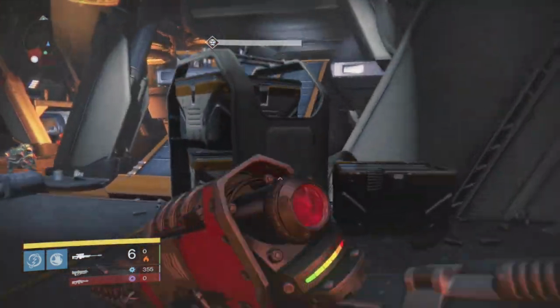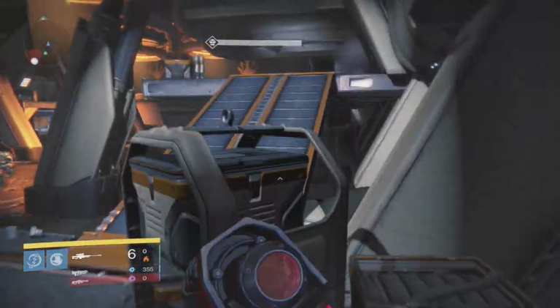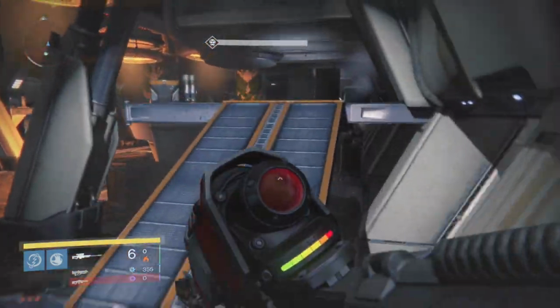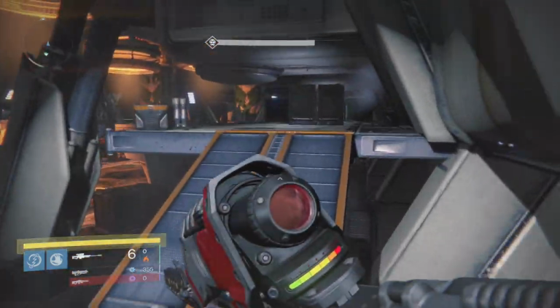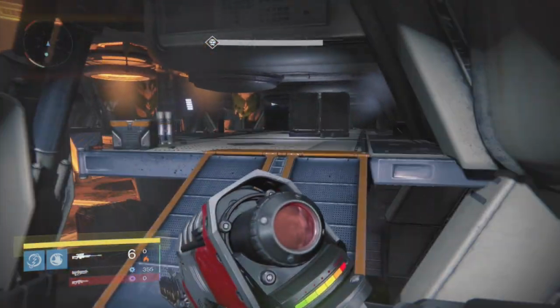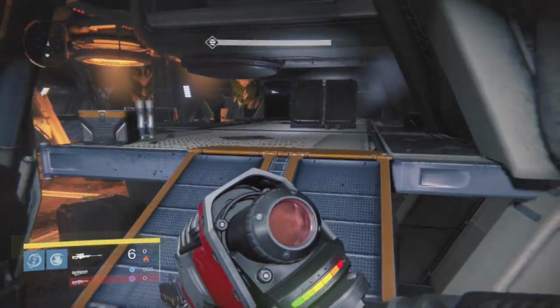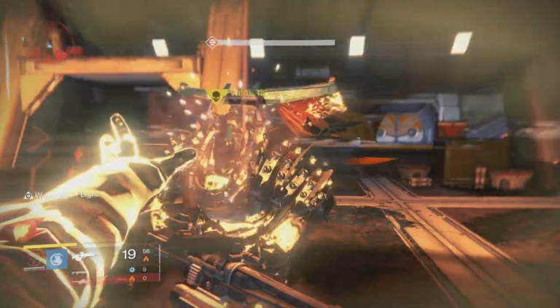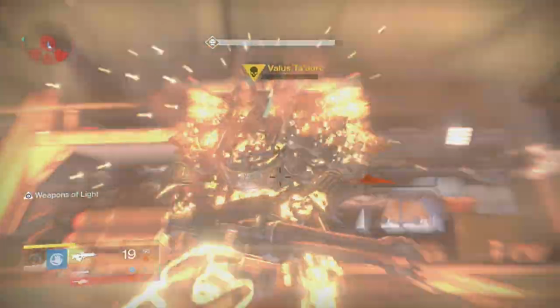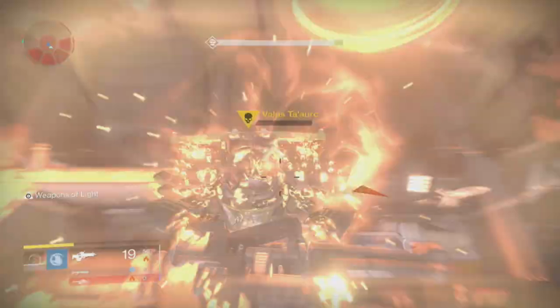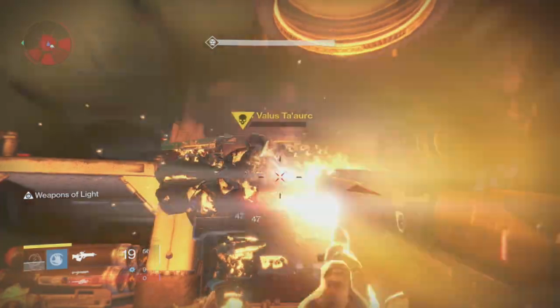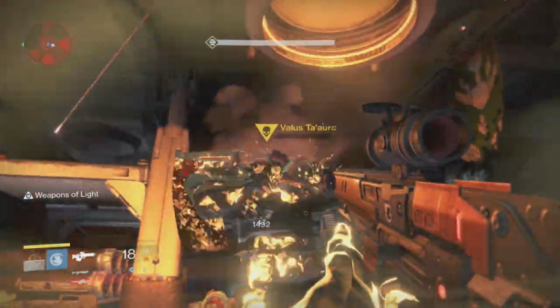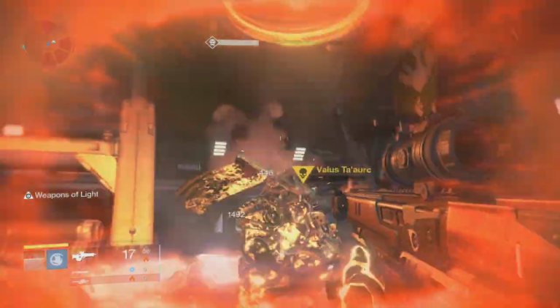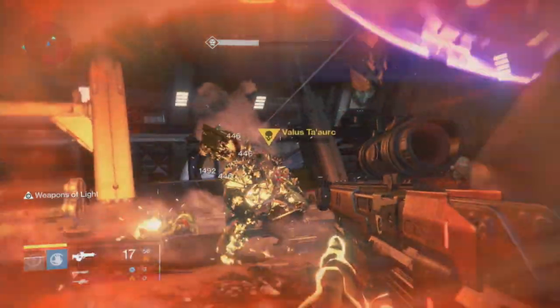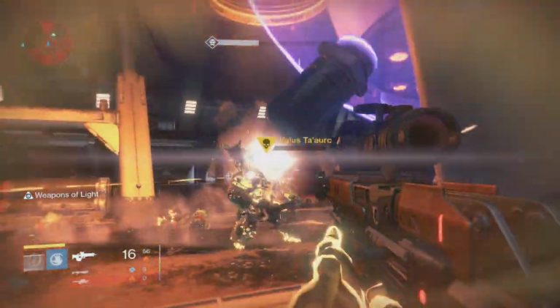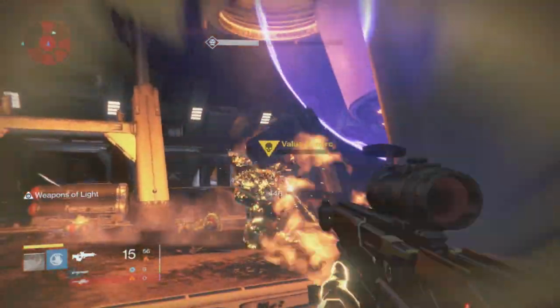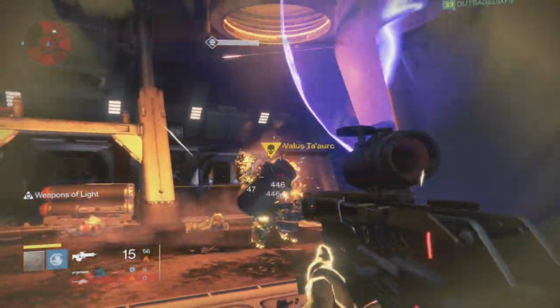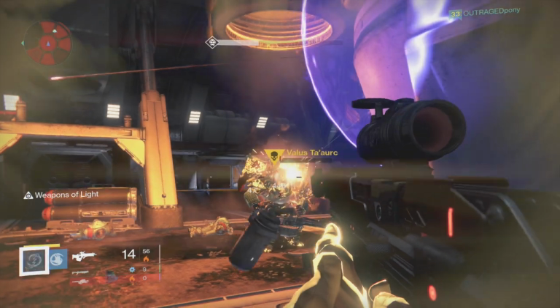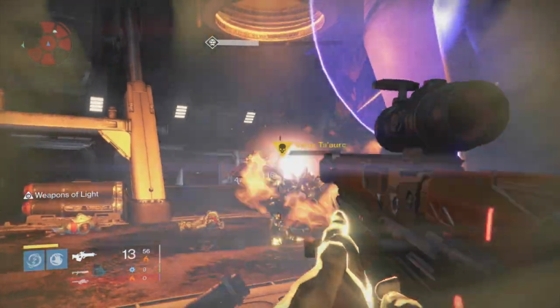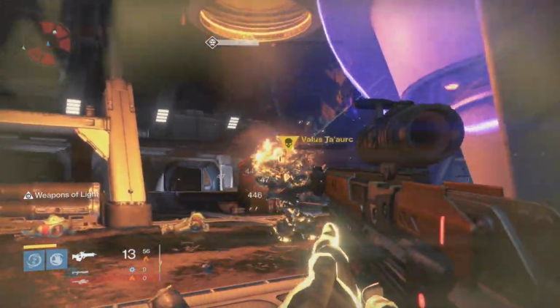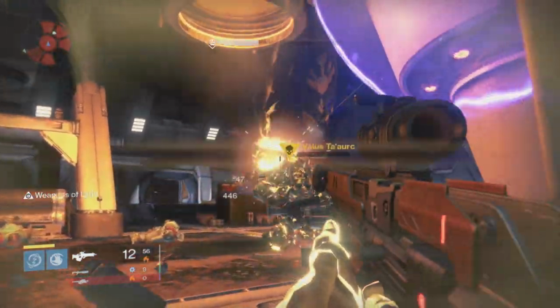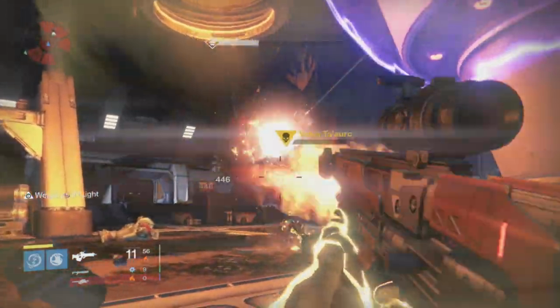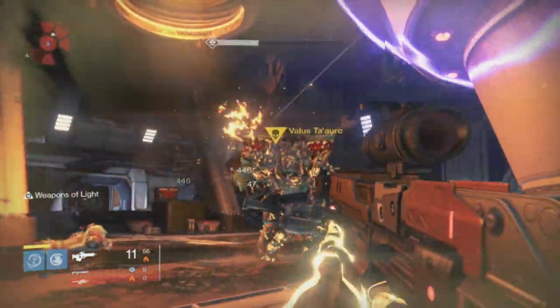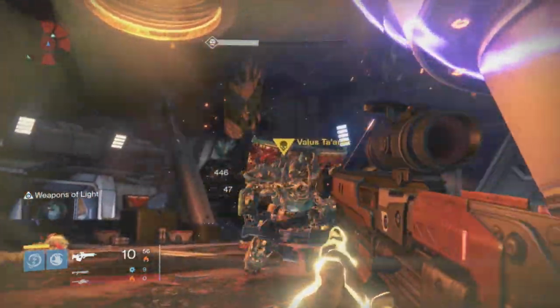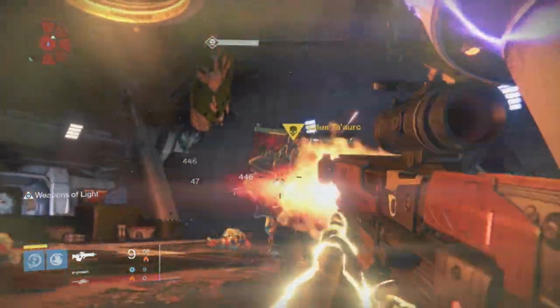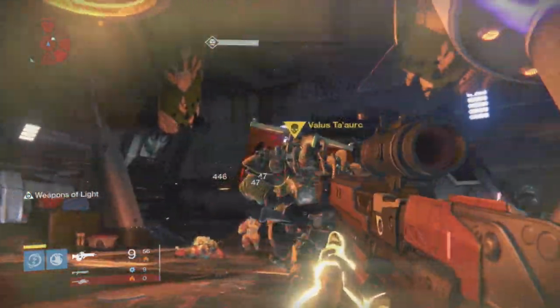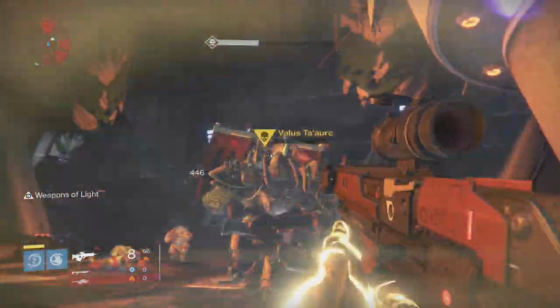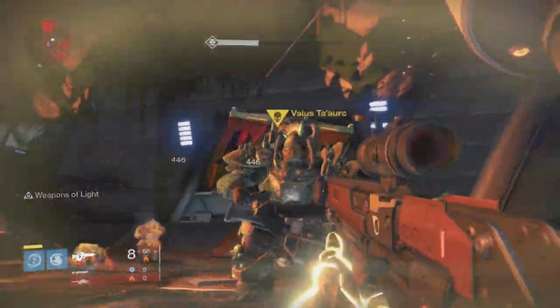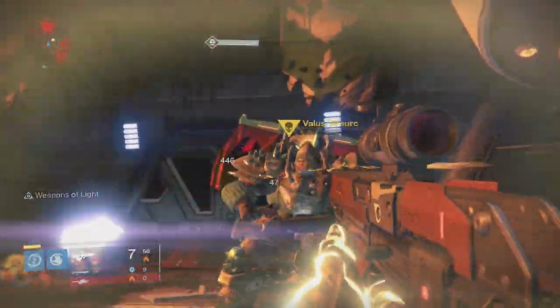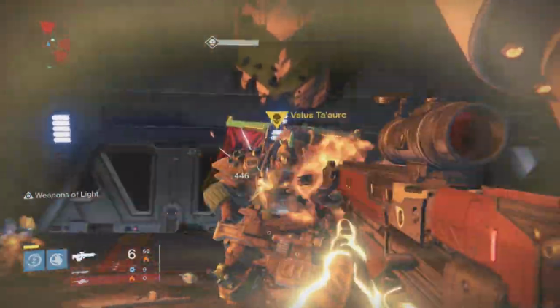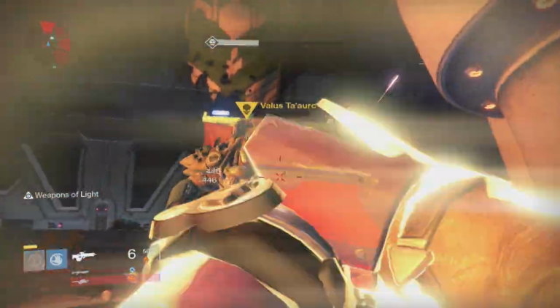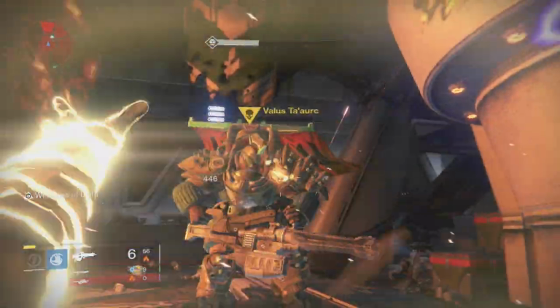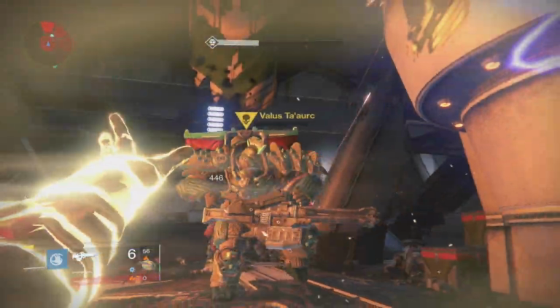And you're at the boss. Again, Wolfpack rounds should take him down quickly and a Titan's weapon of light should prove useful. Then you're done. That's how to speedrun Cerebus Vey 3.